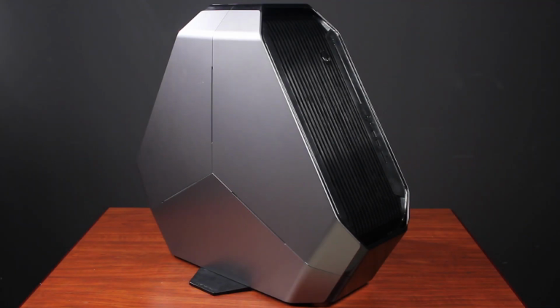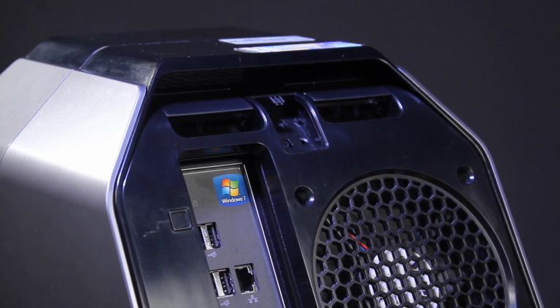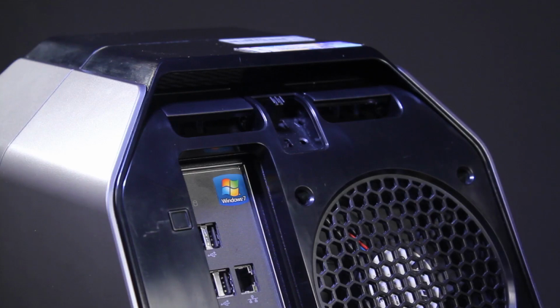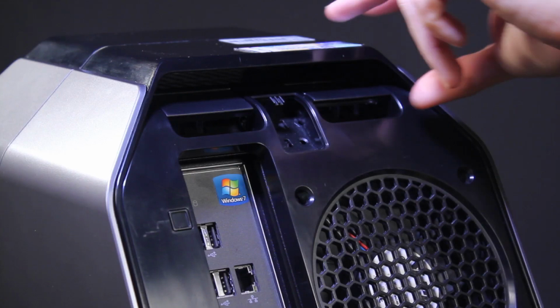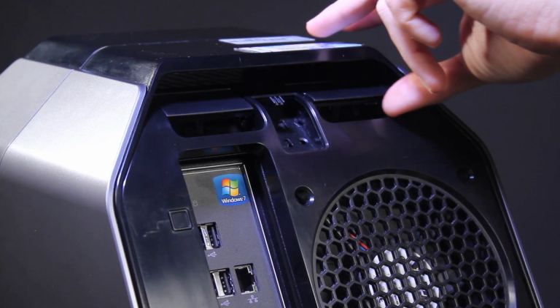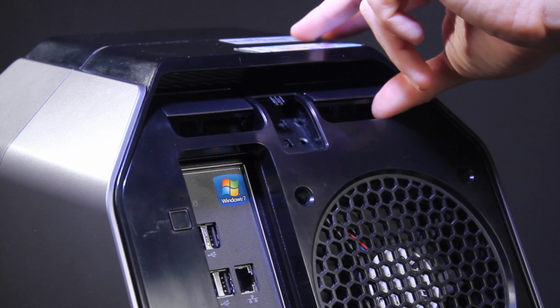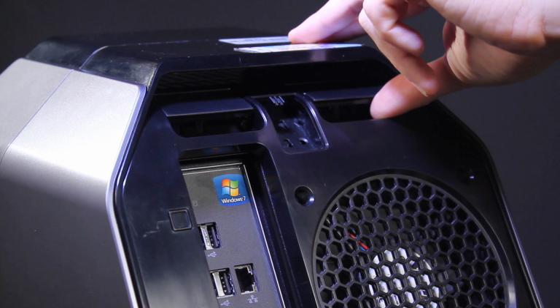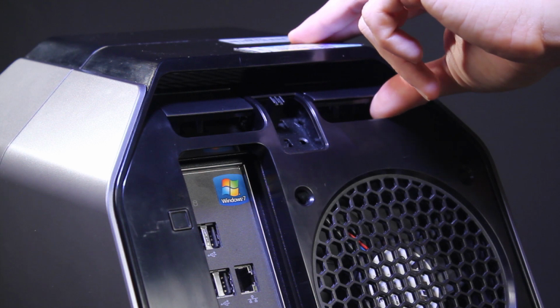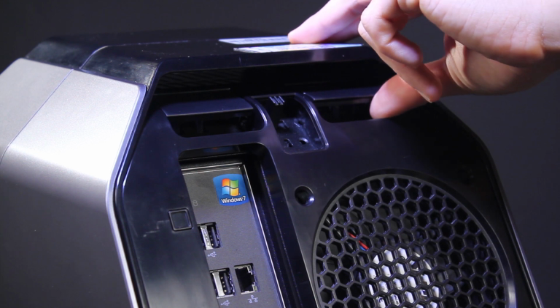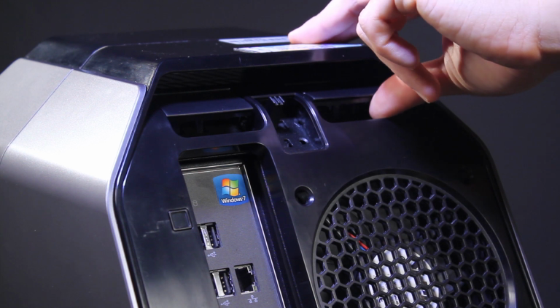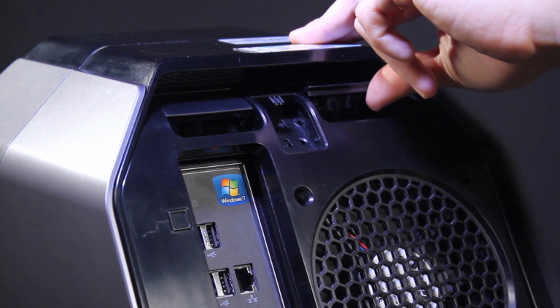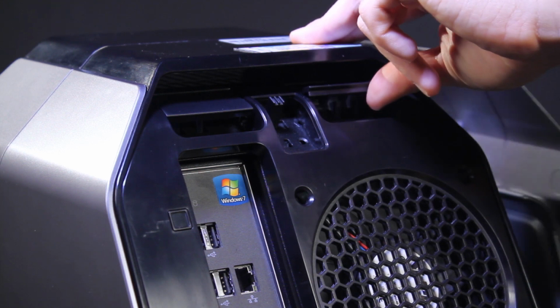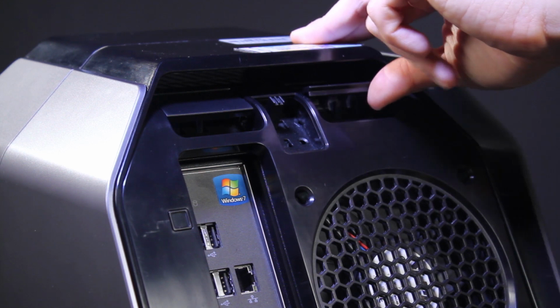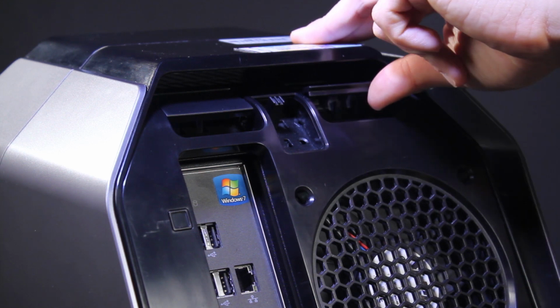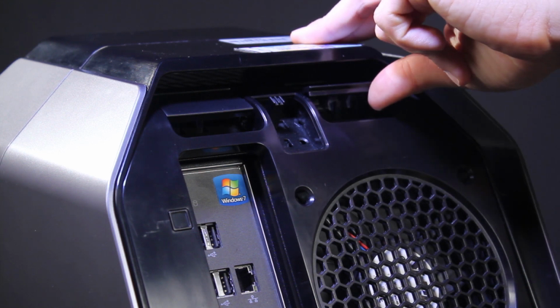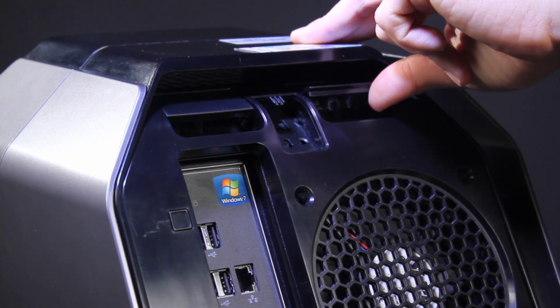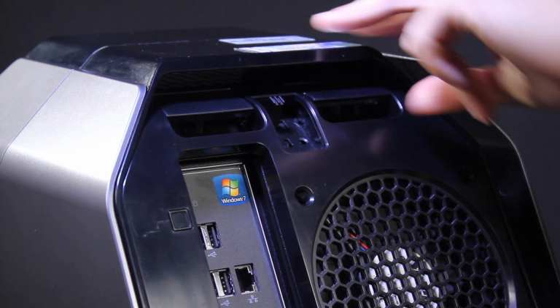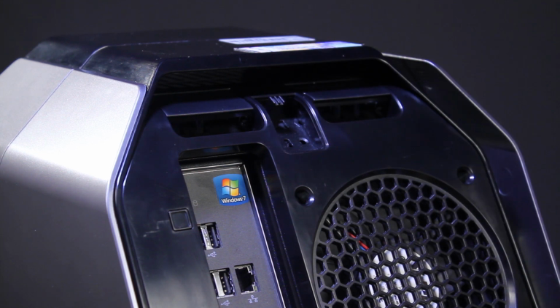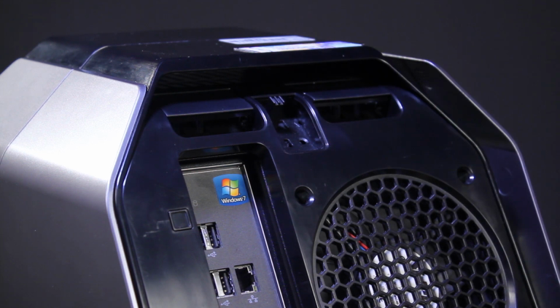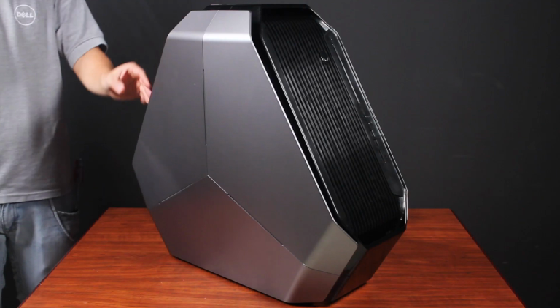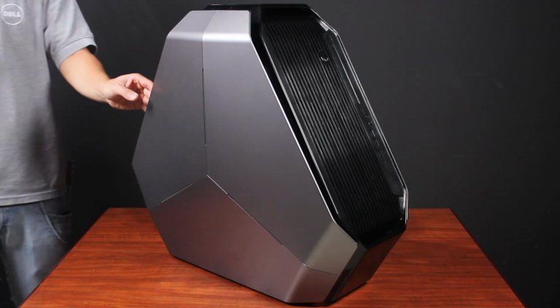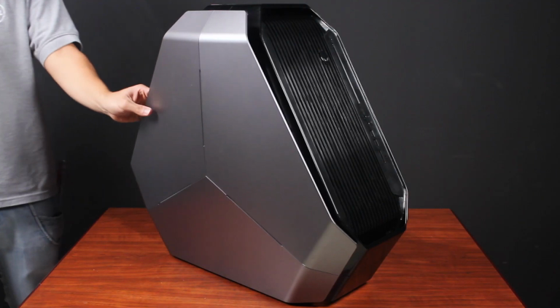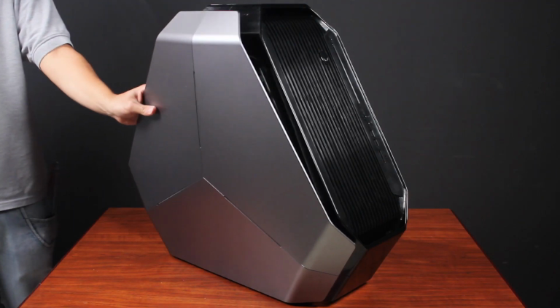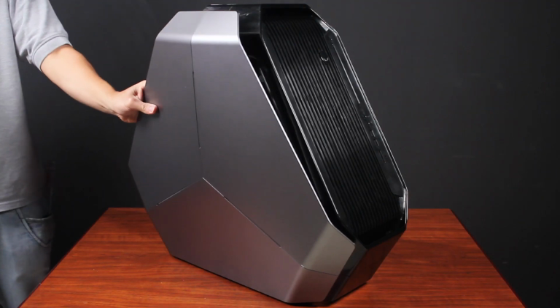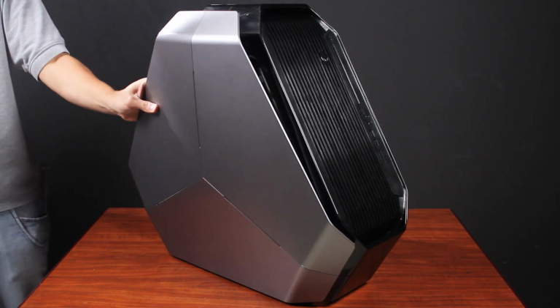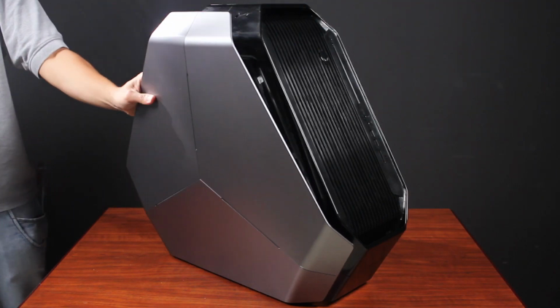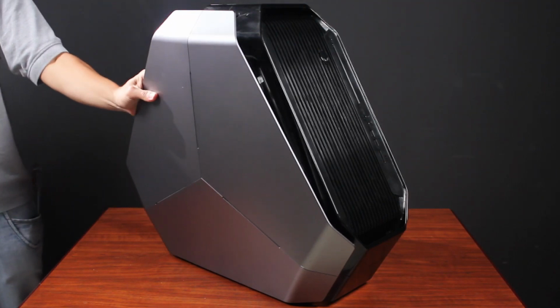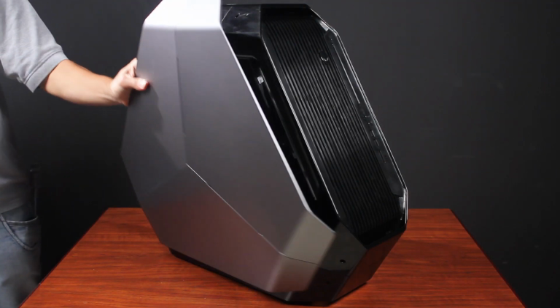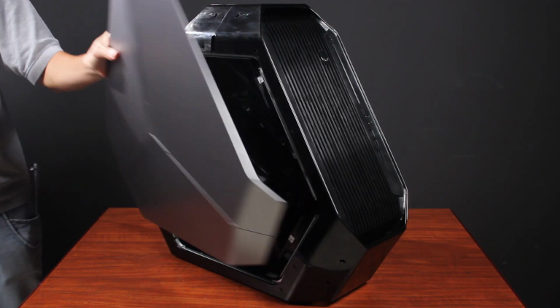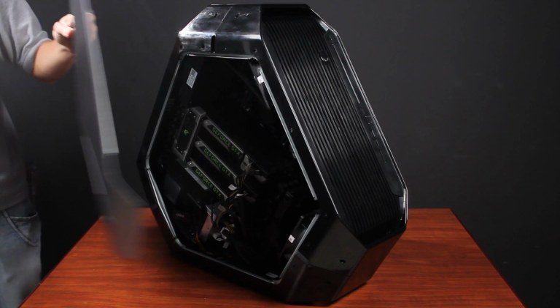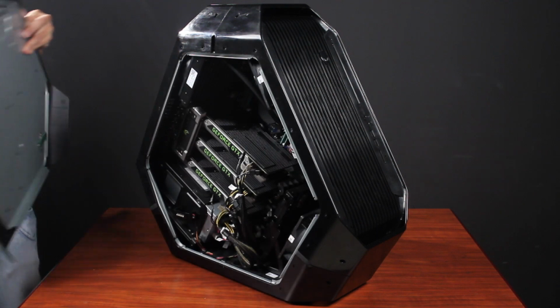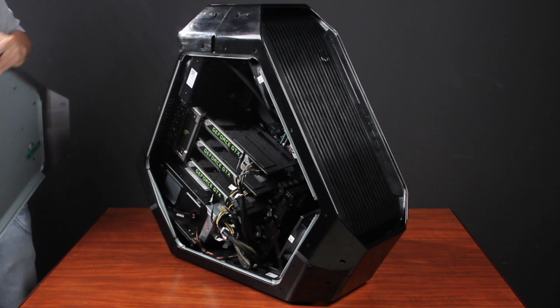Remove the left side panel by using the release latch as shown here. Grab and lift the side panel so now you can remove it.